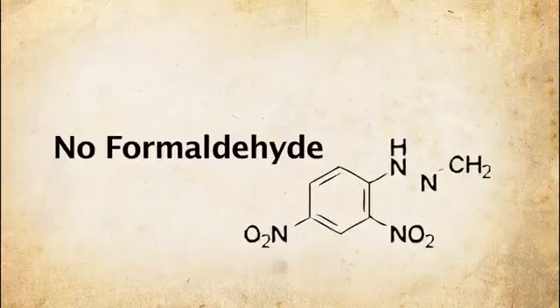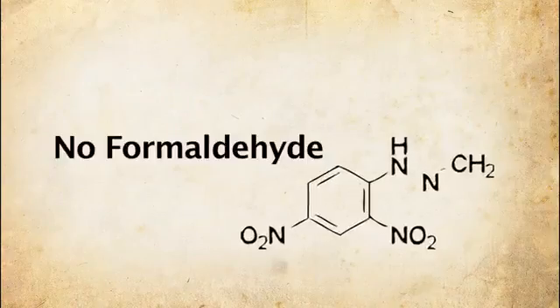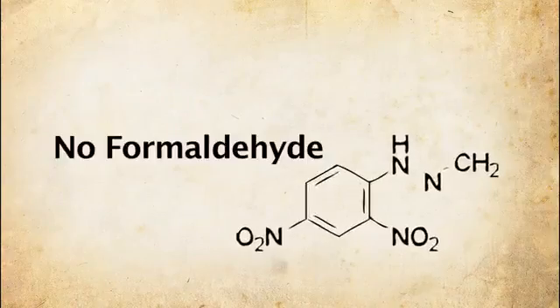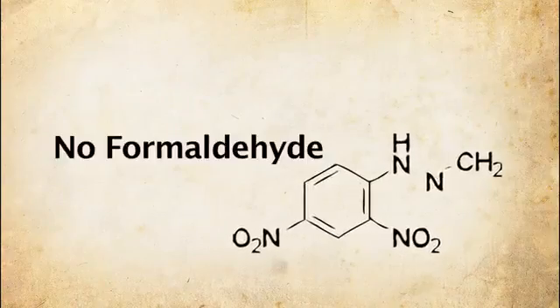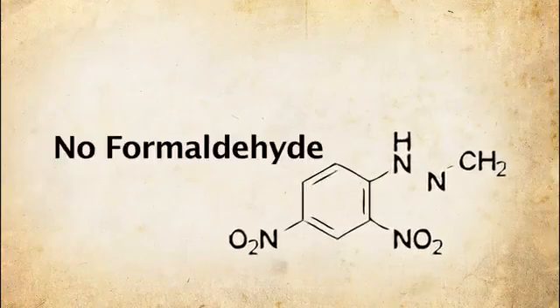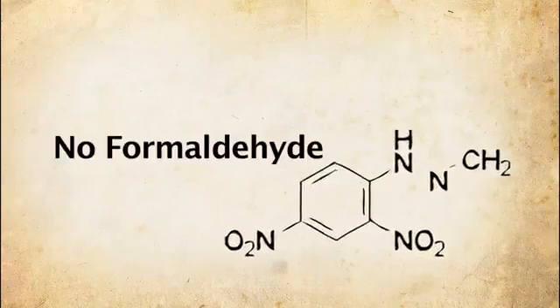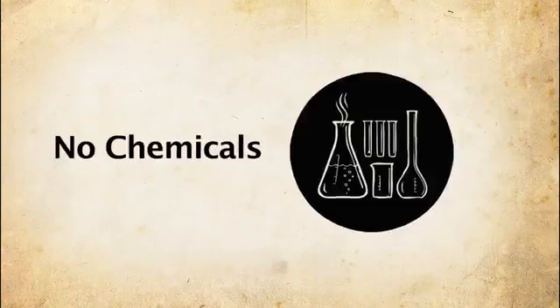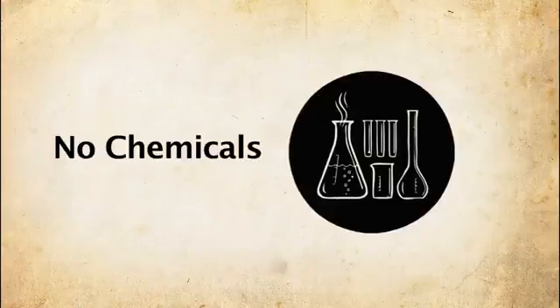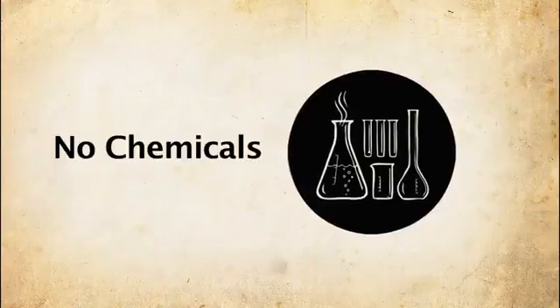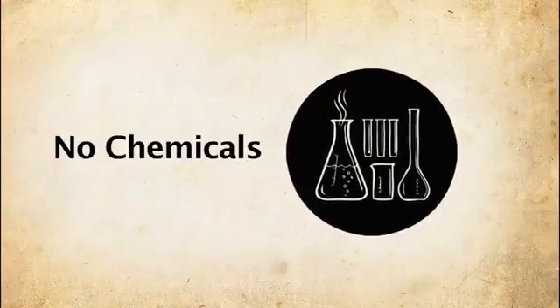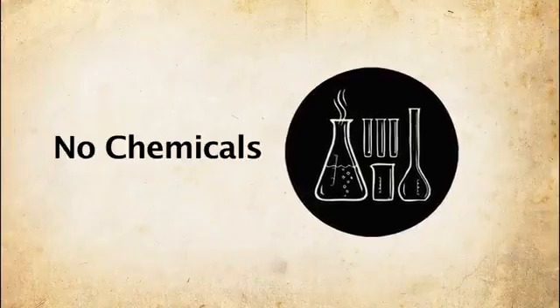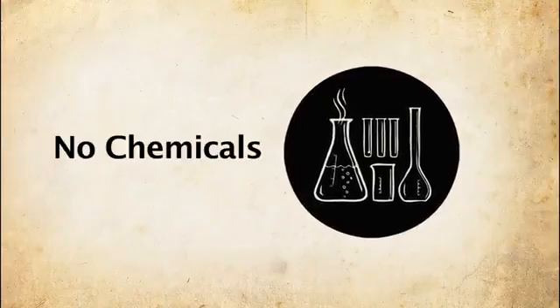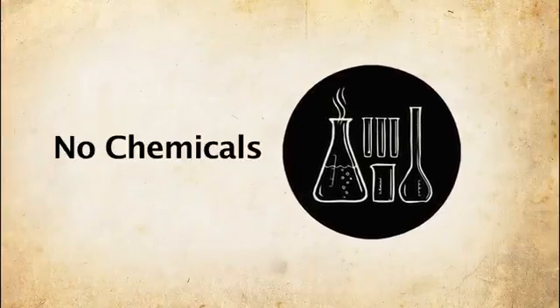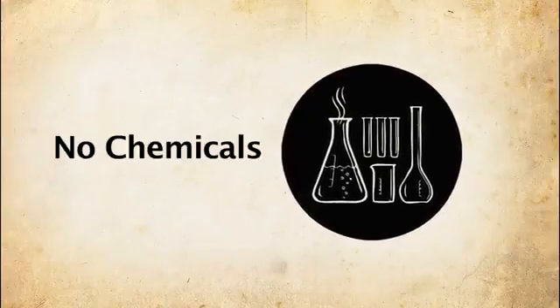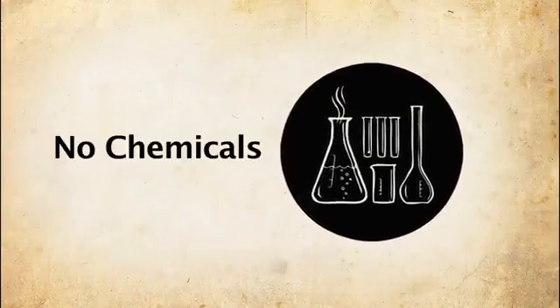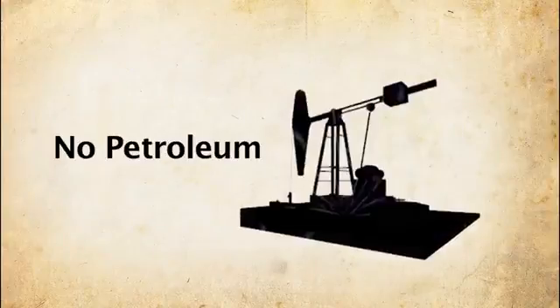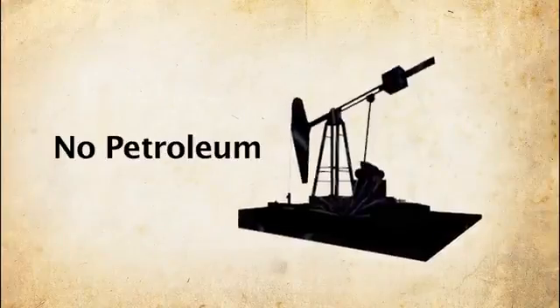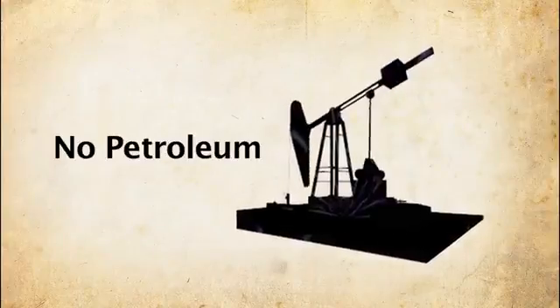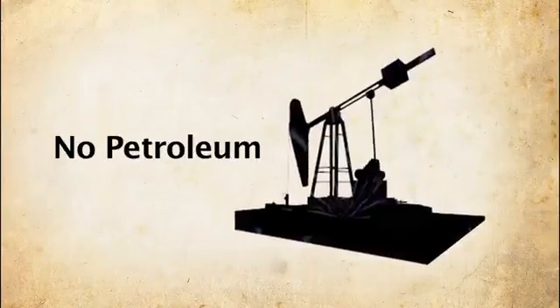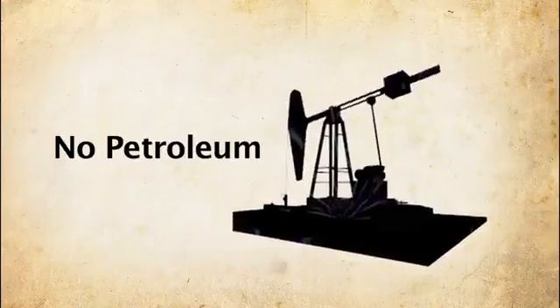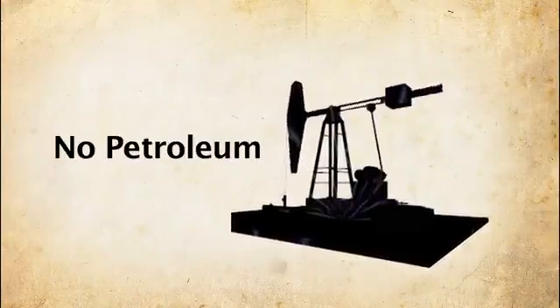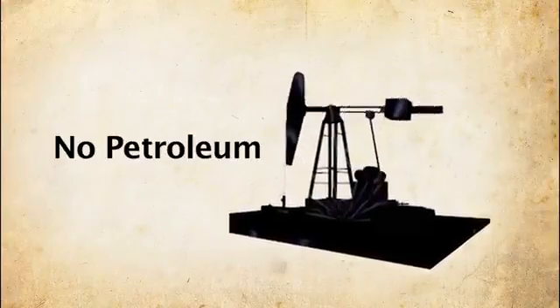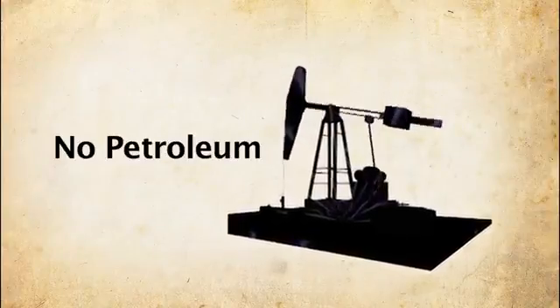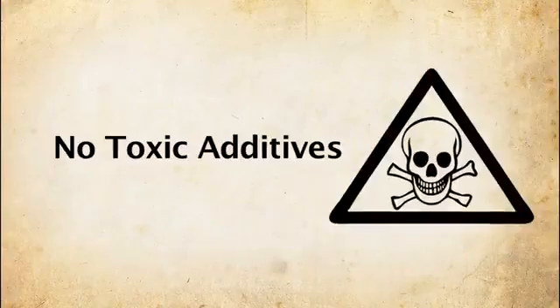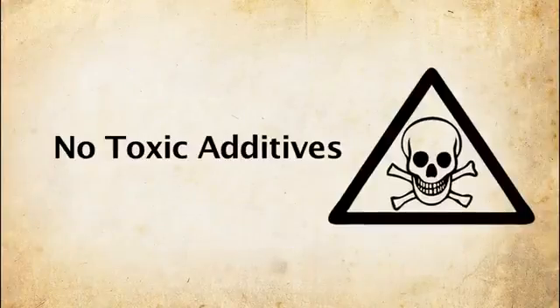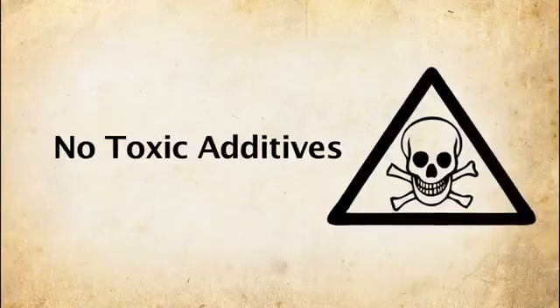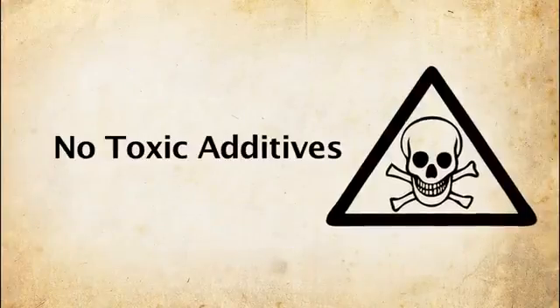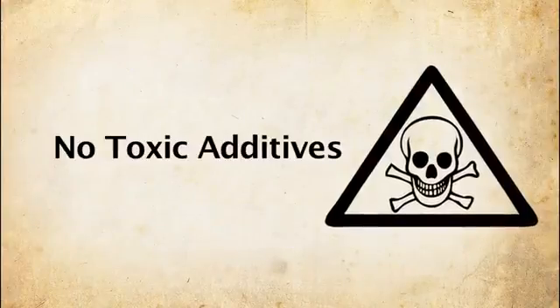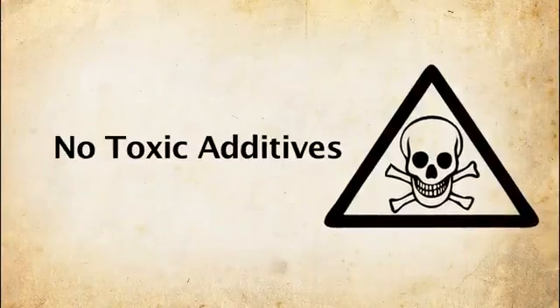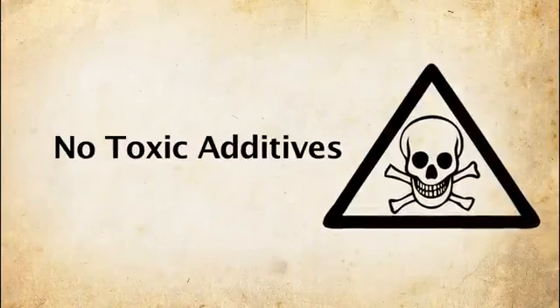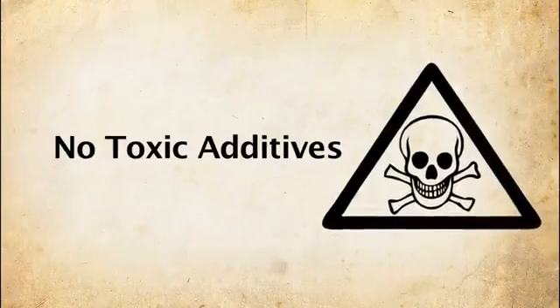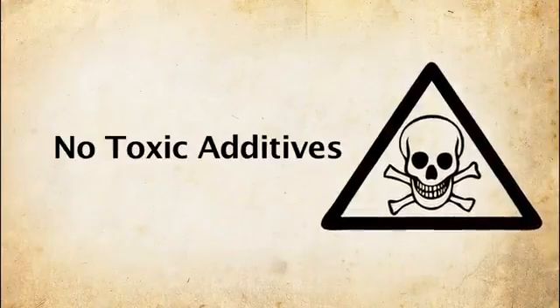No formaldehyde, no chemicals, no petroleum, and no toxic additives whatsoever.